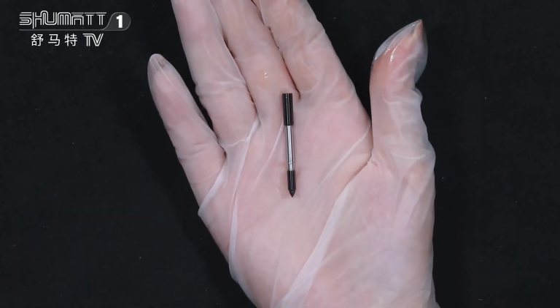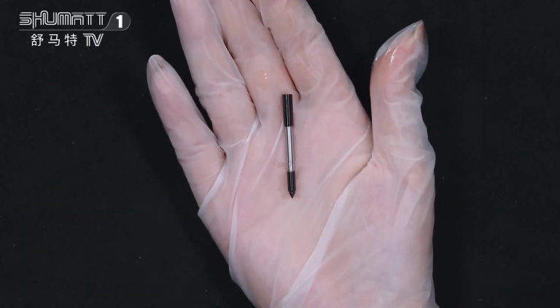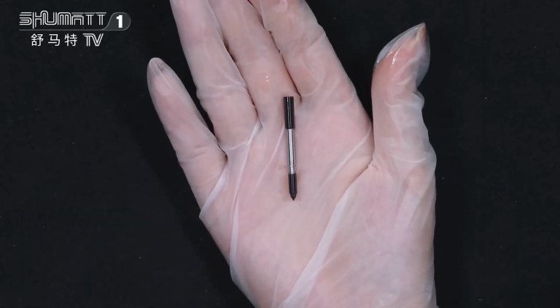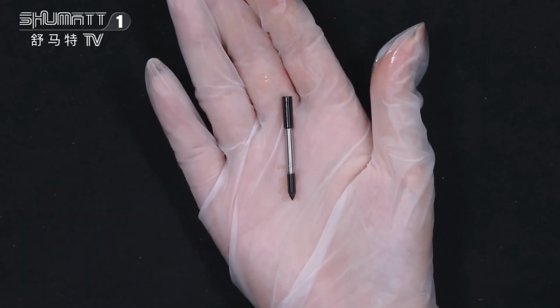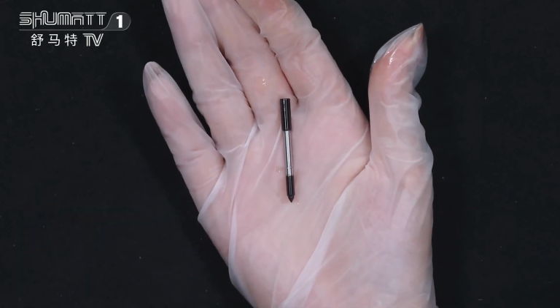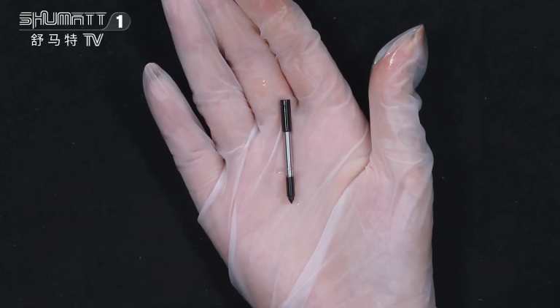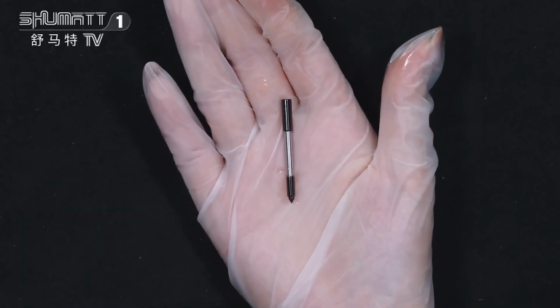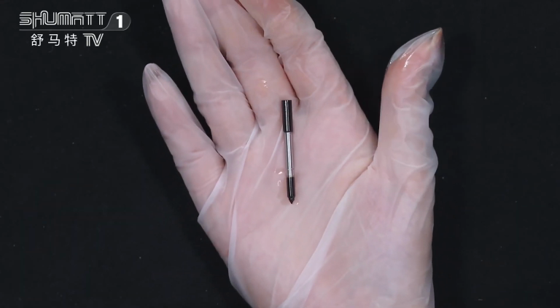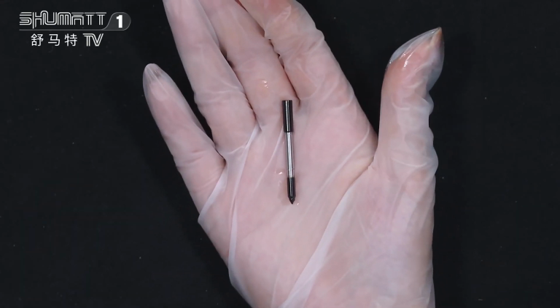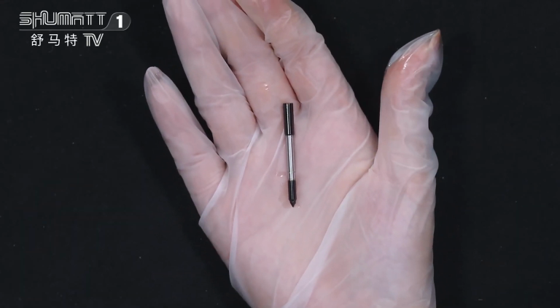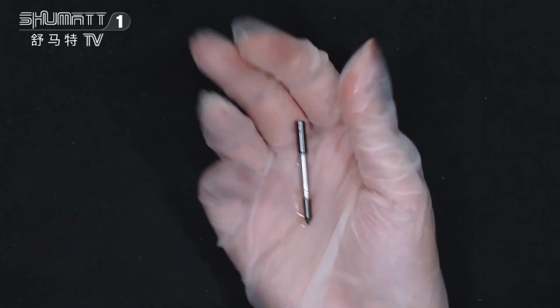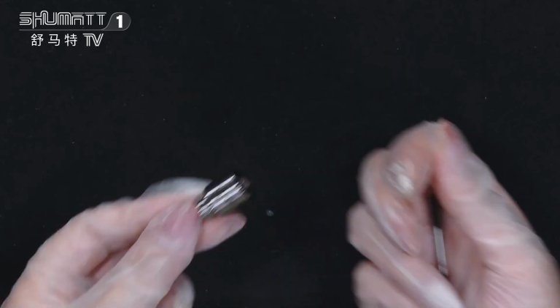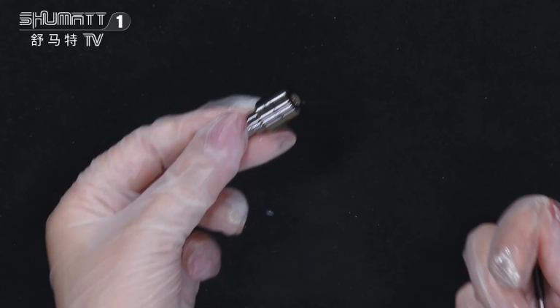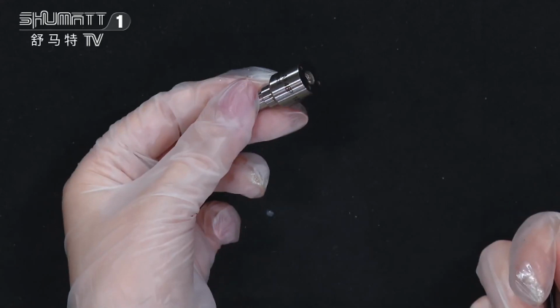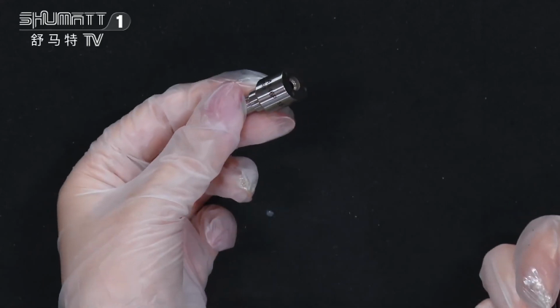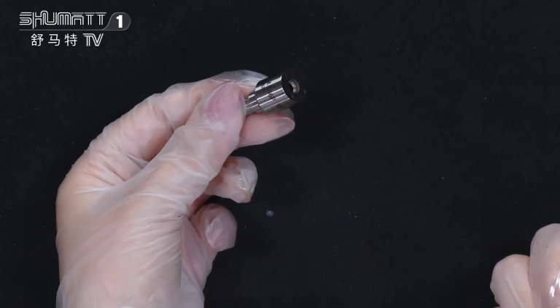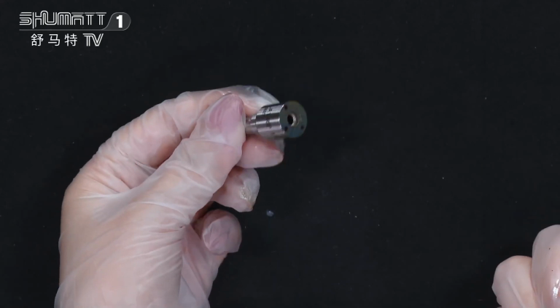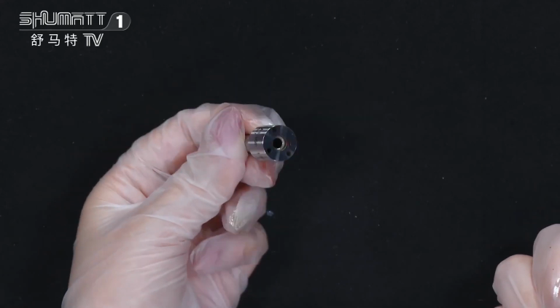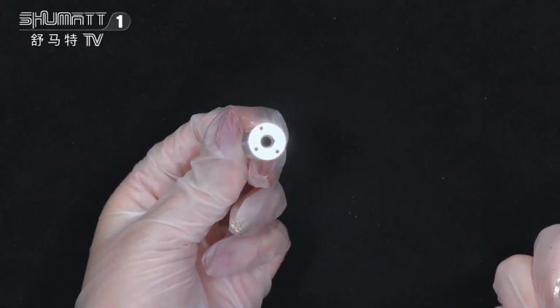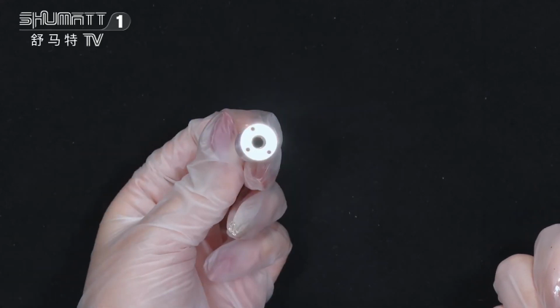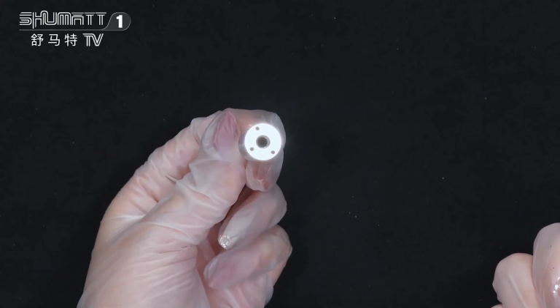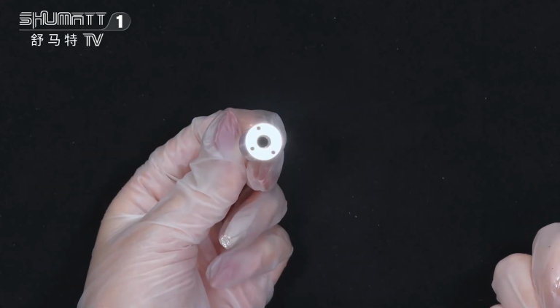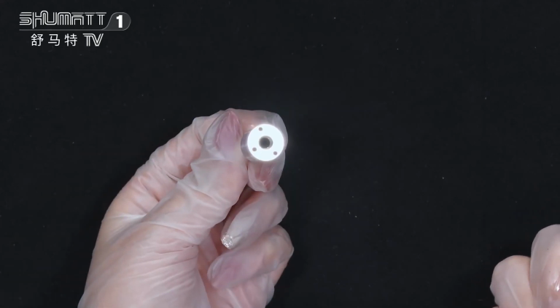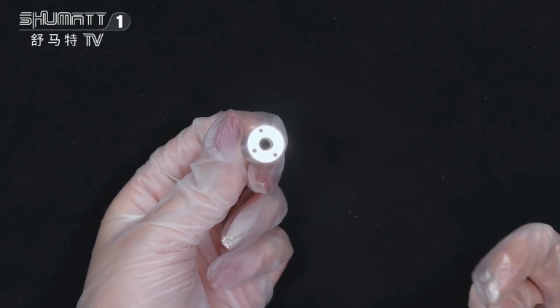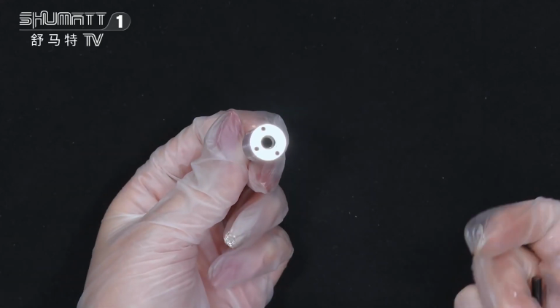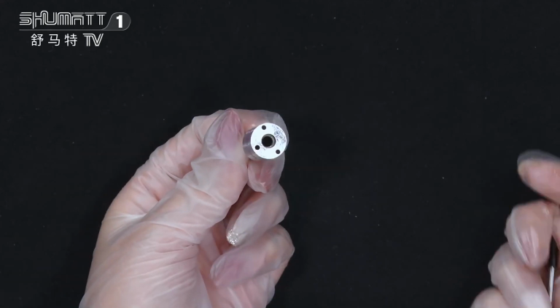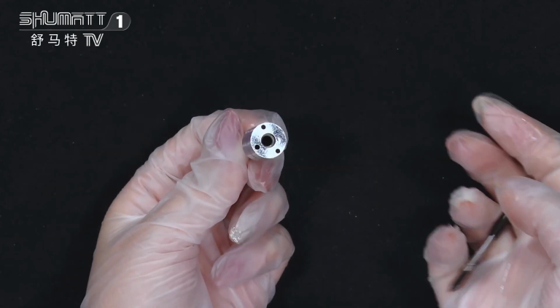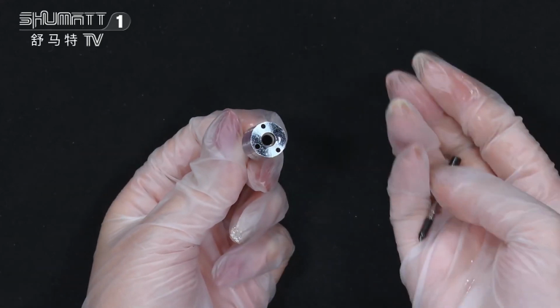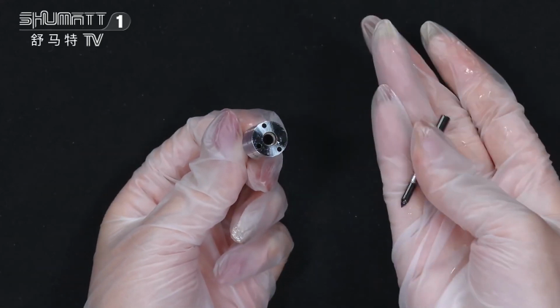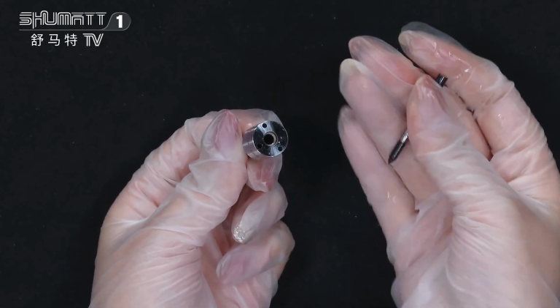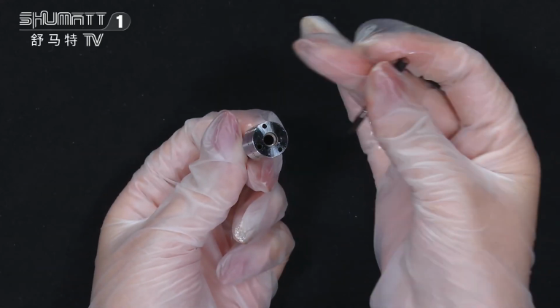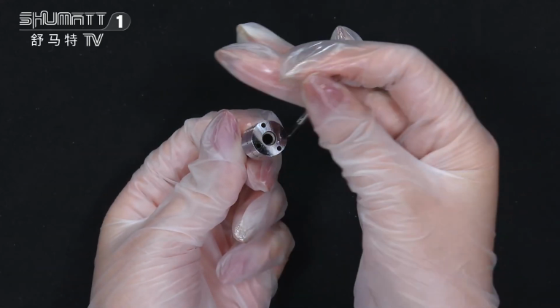This is the nozzle needle. About the warranty time is 6 months.